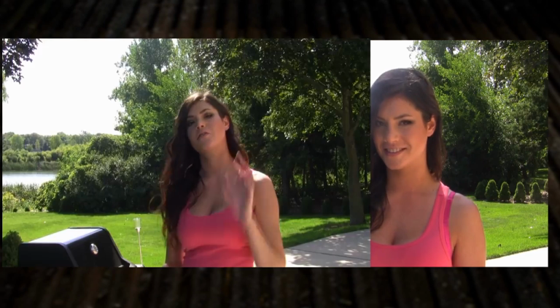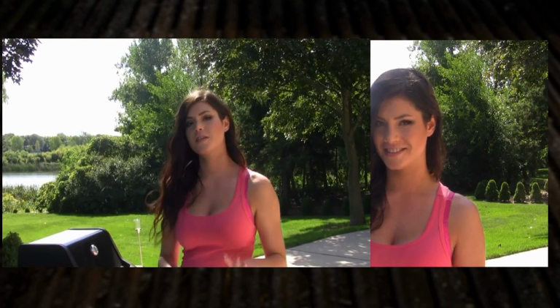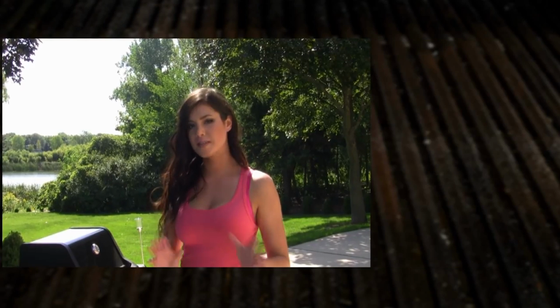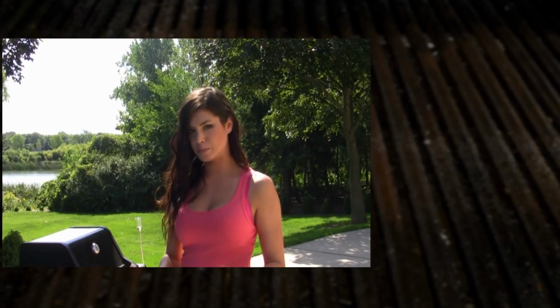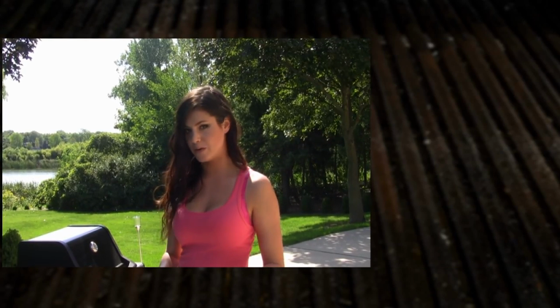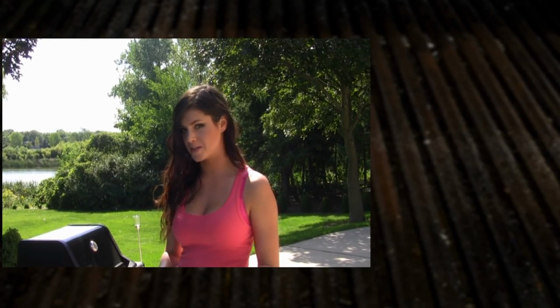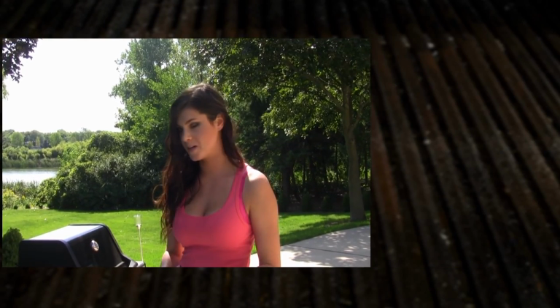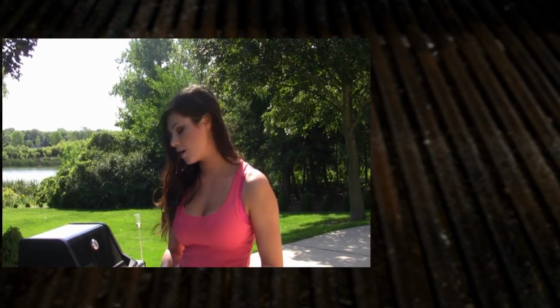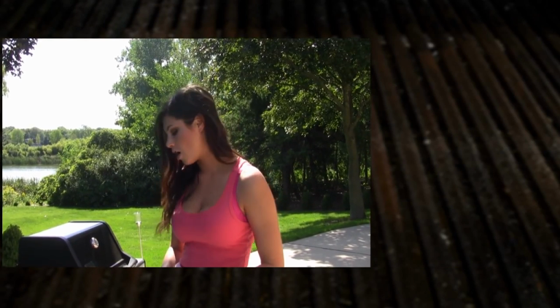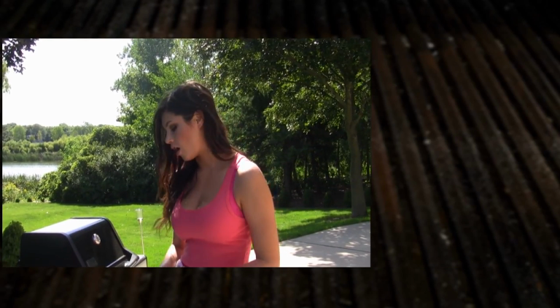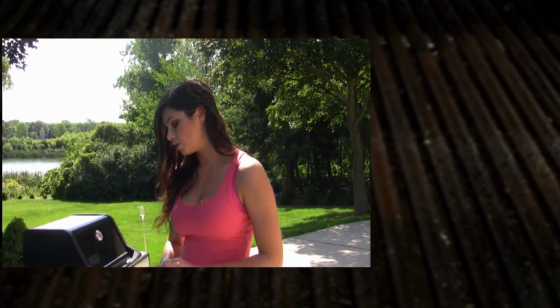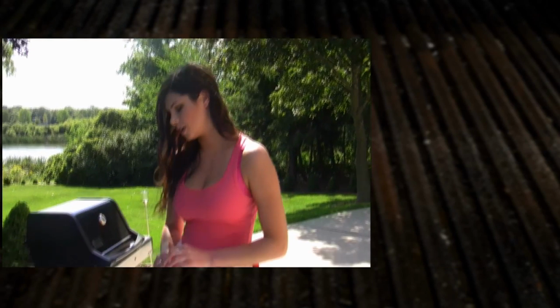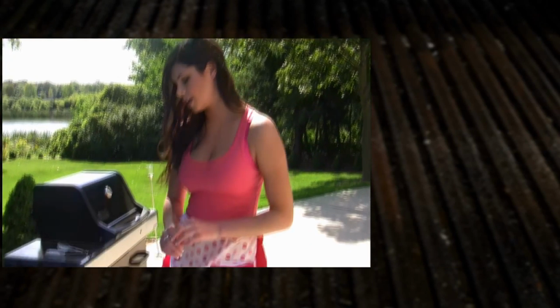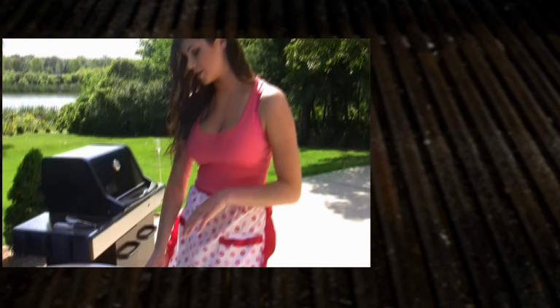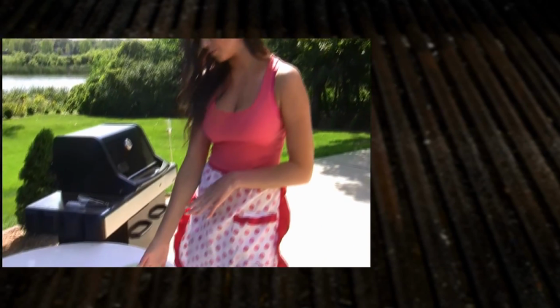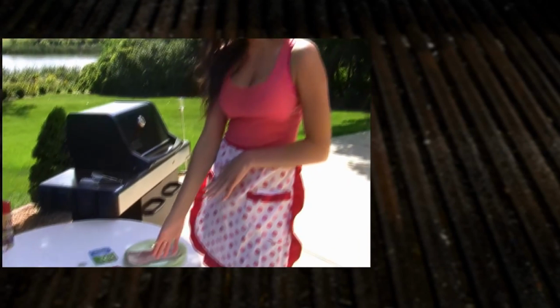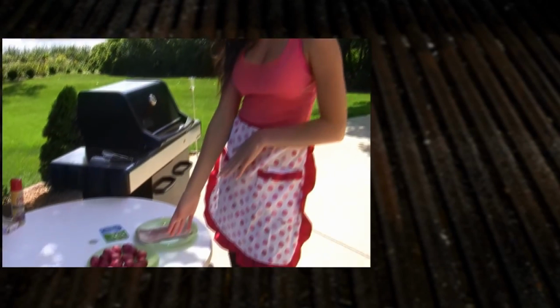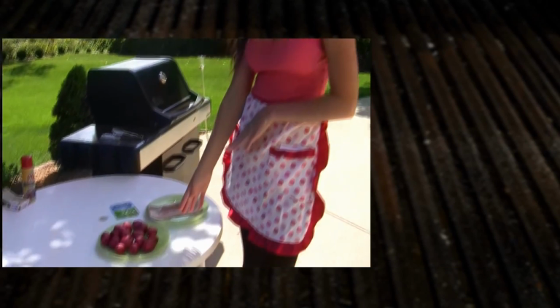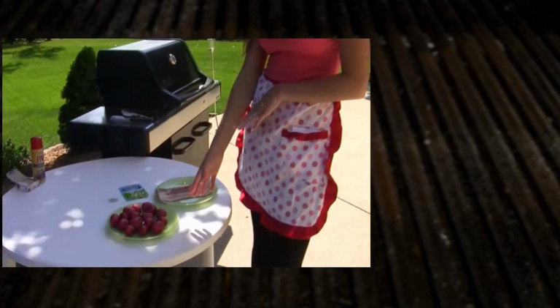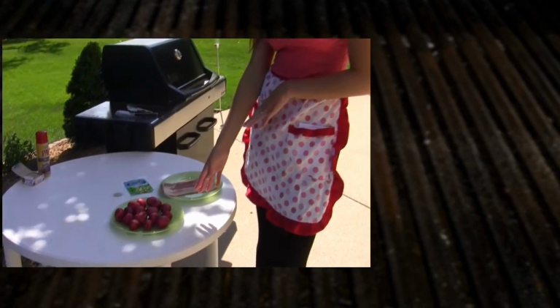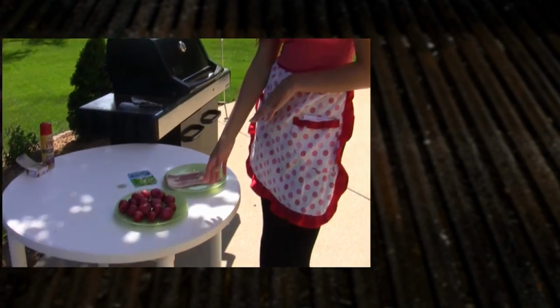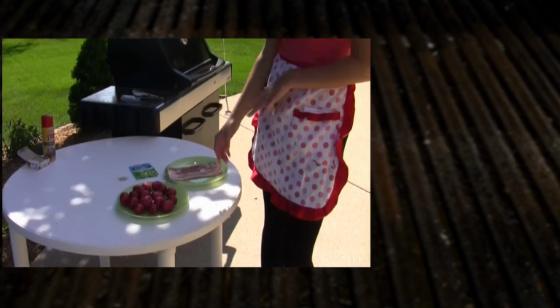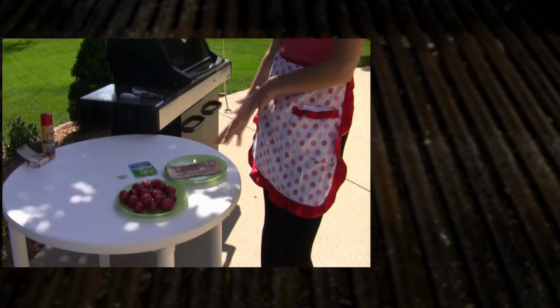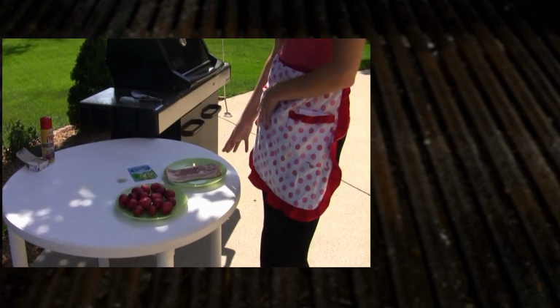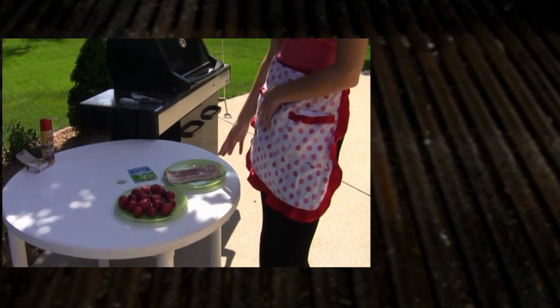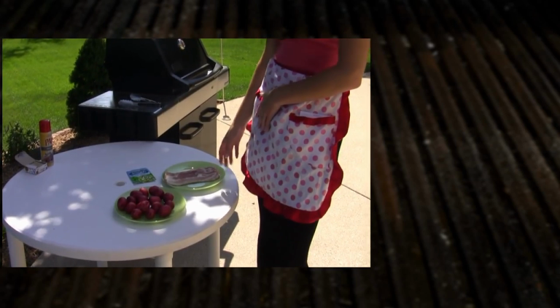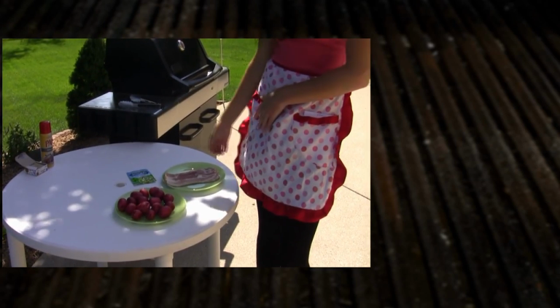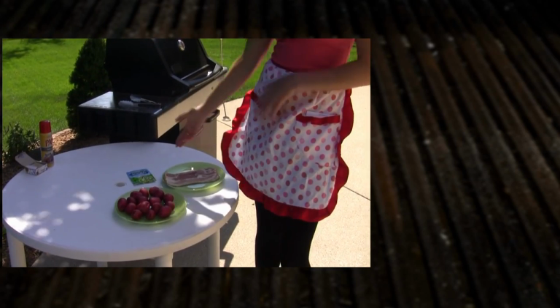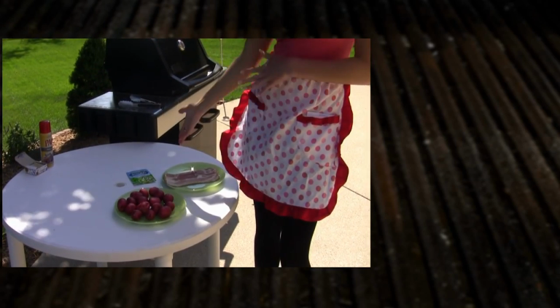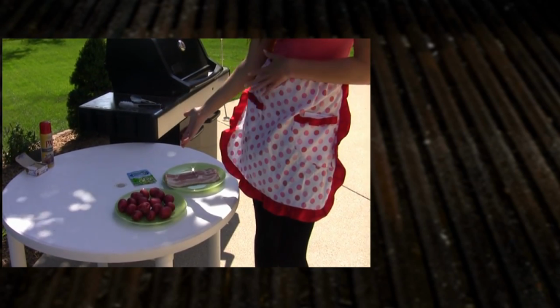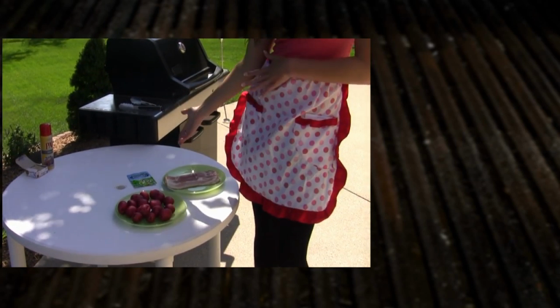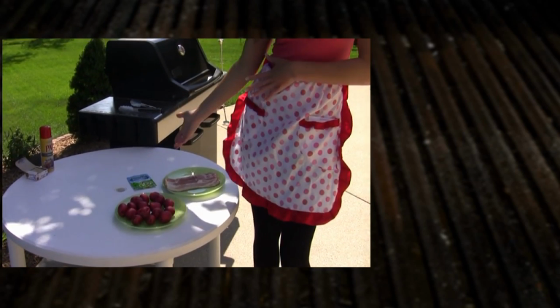For this simple recipe, all you need are some red potatoes, bacon, and some ranch seasoning.